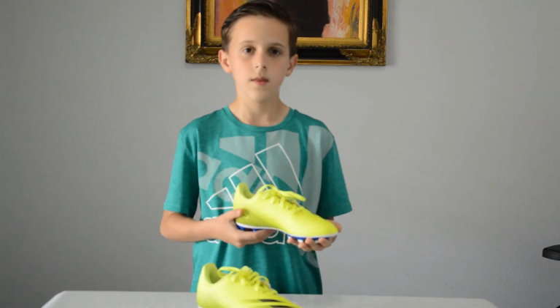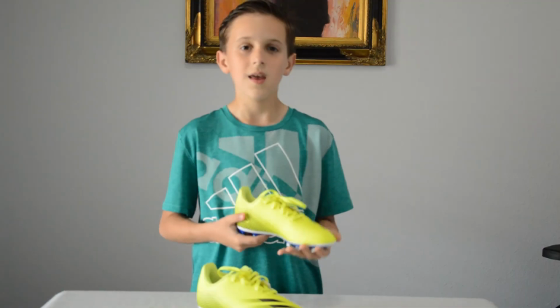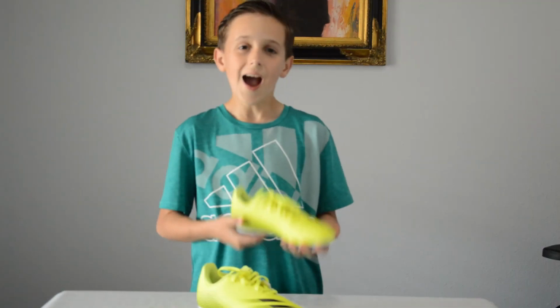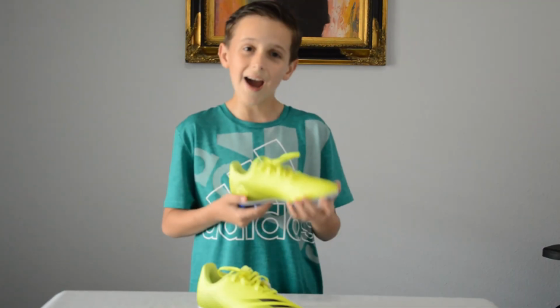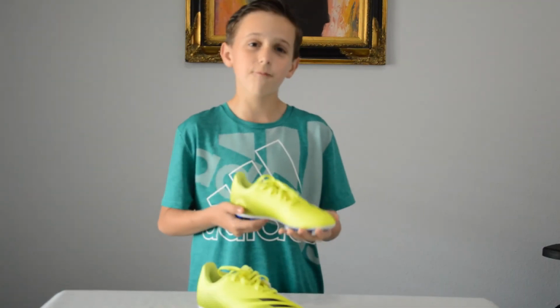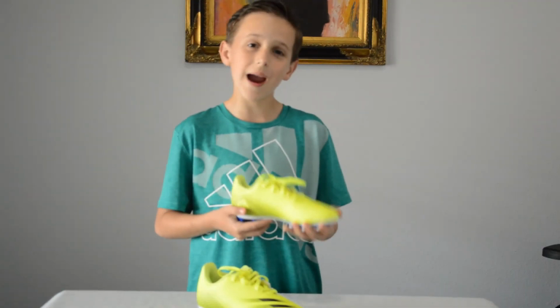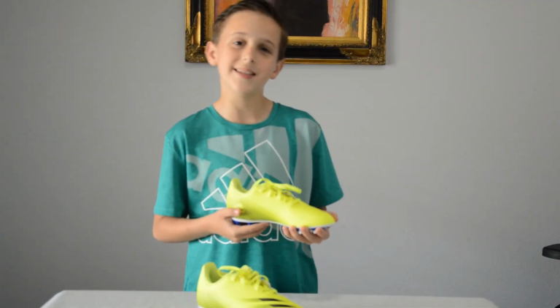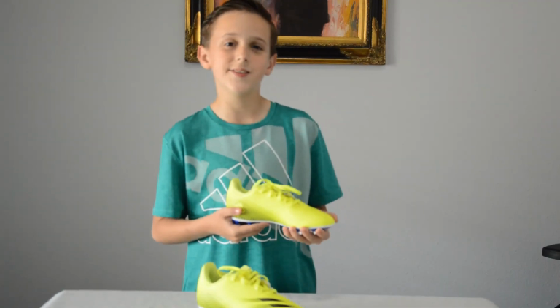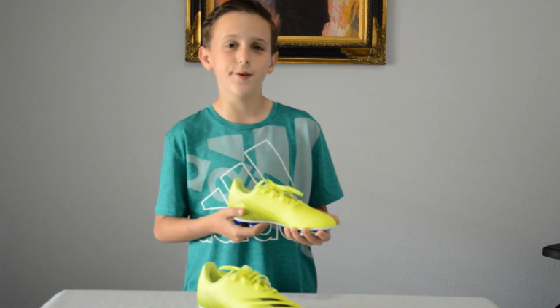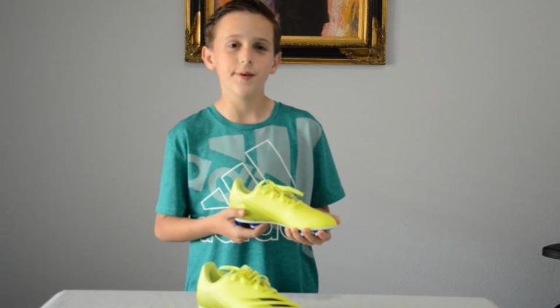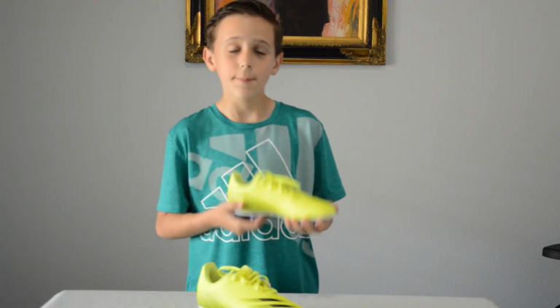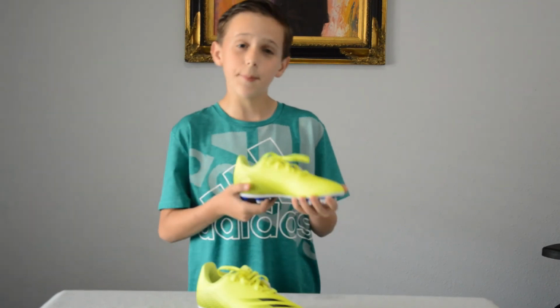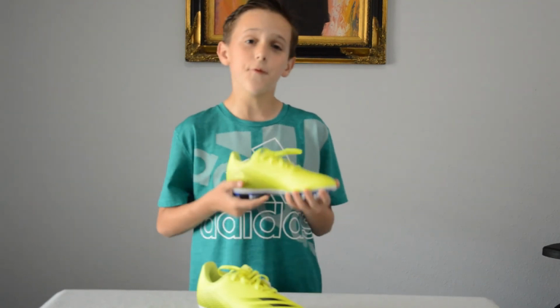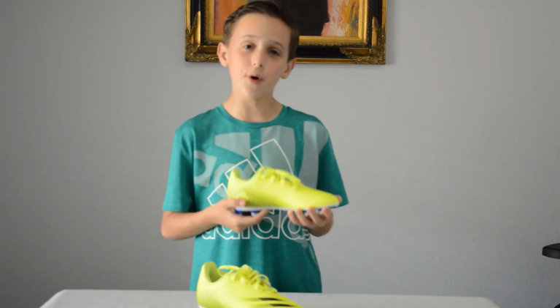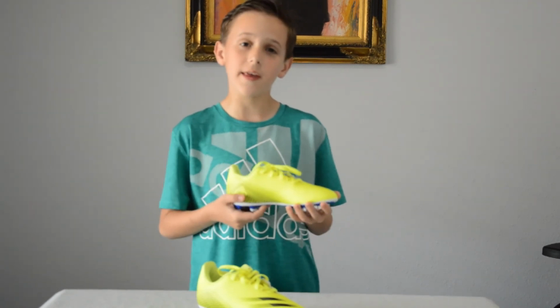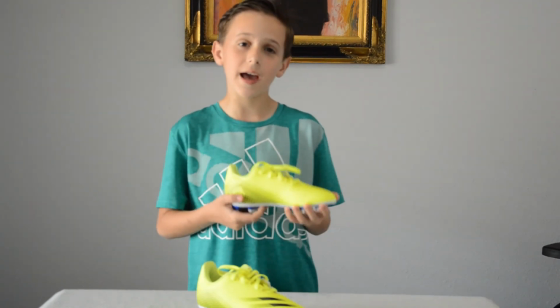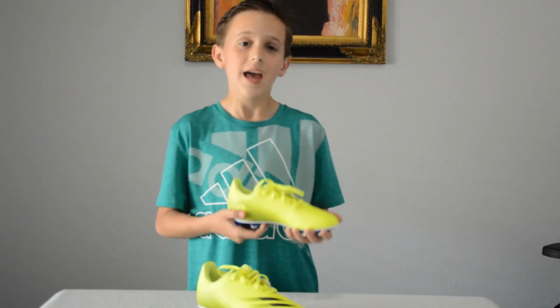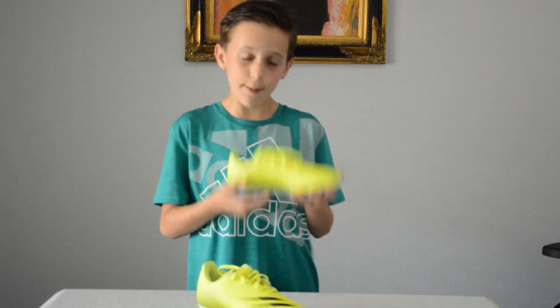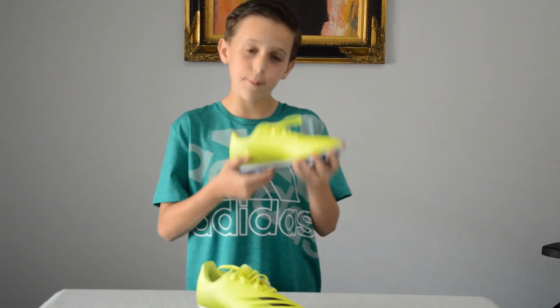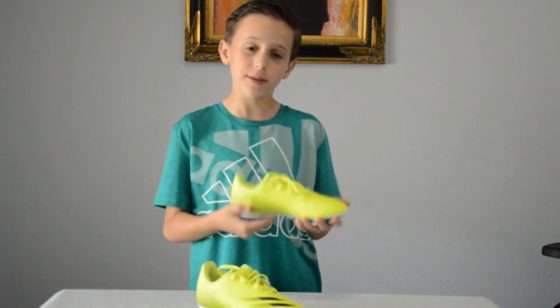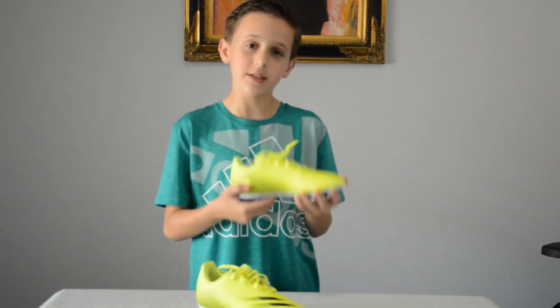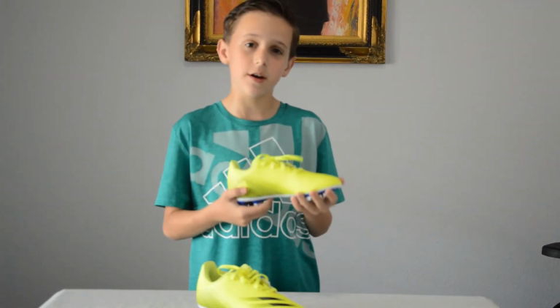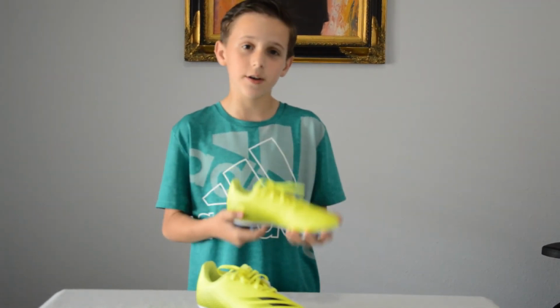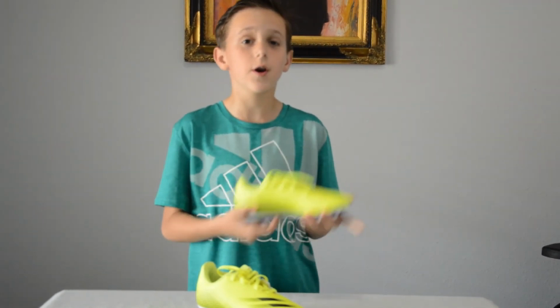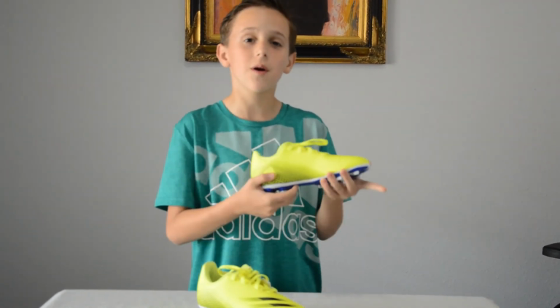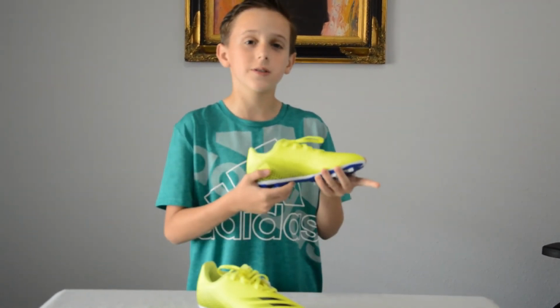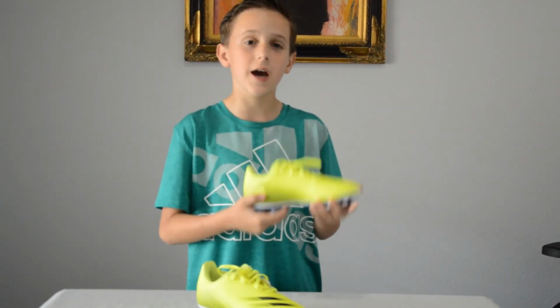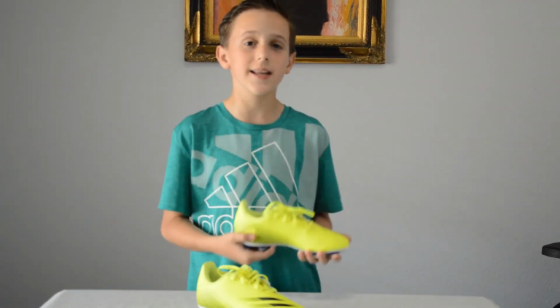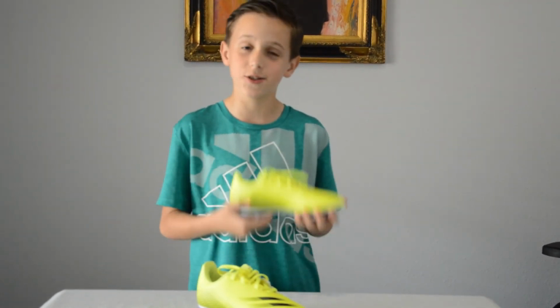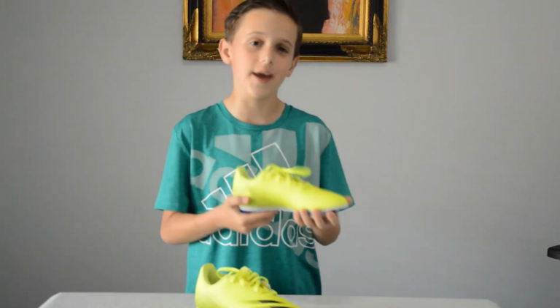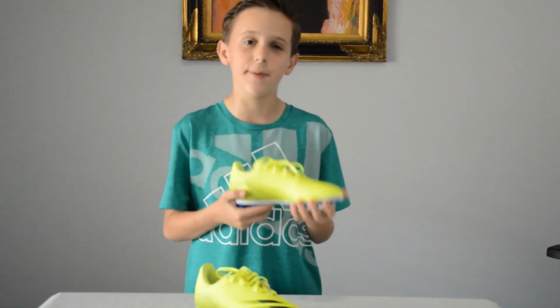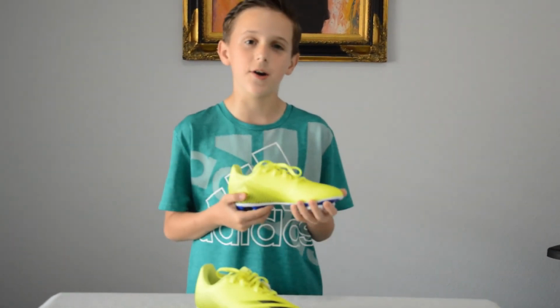I have practice soon, but before that I'm gonna put these on, go outside and try them out.